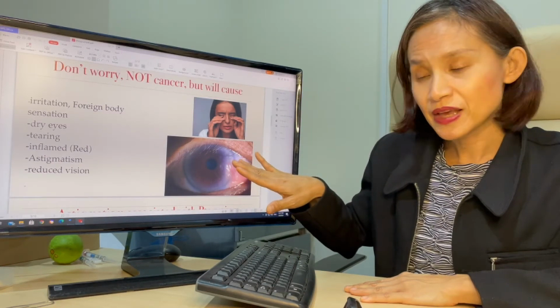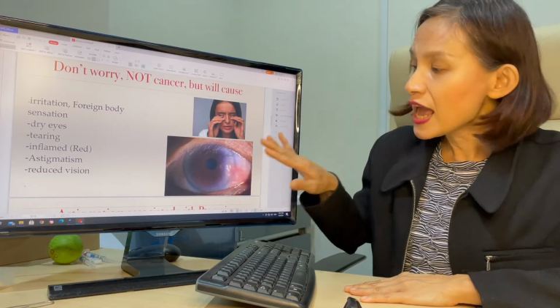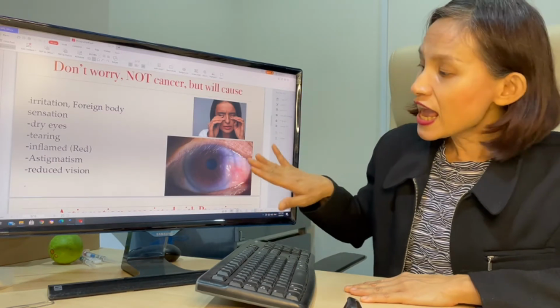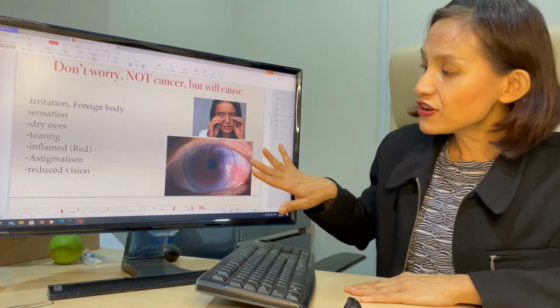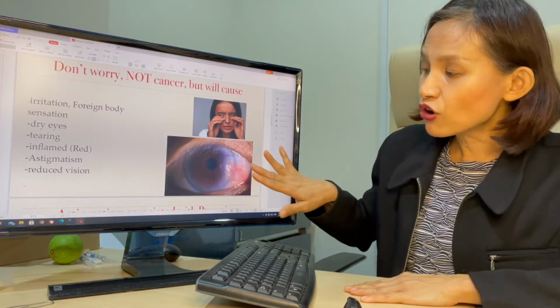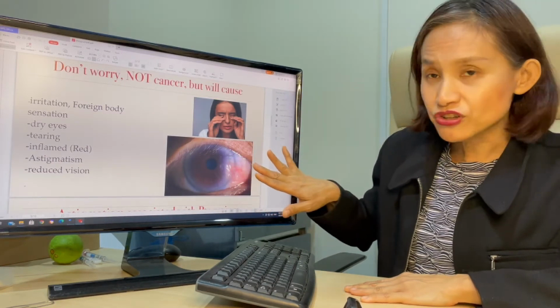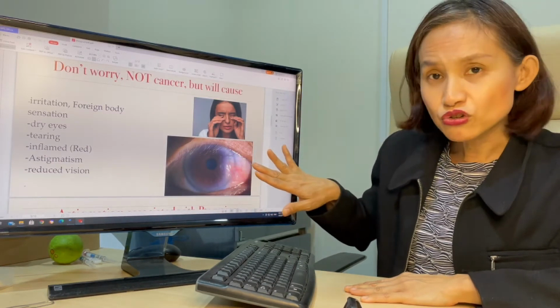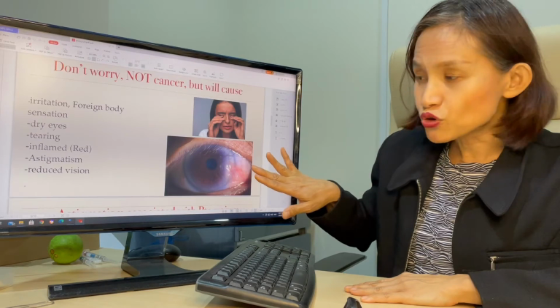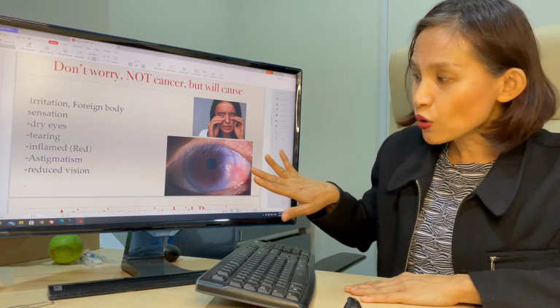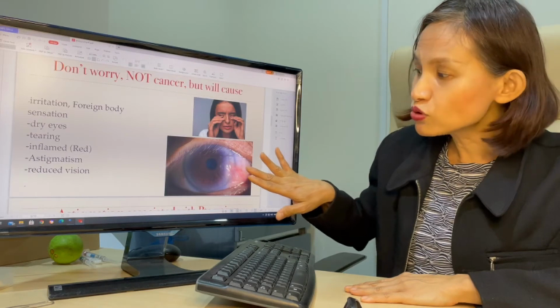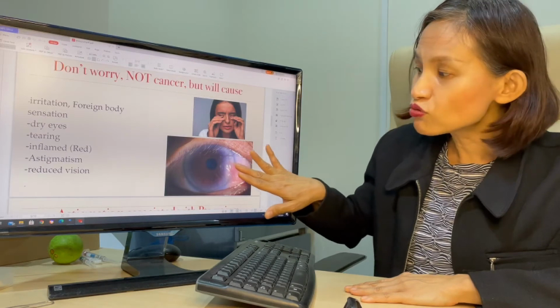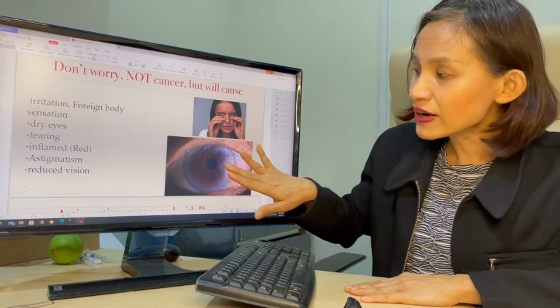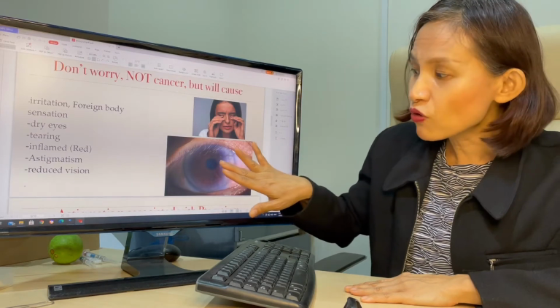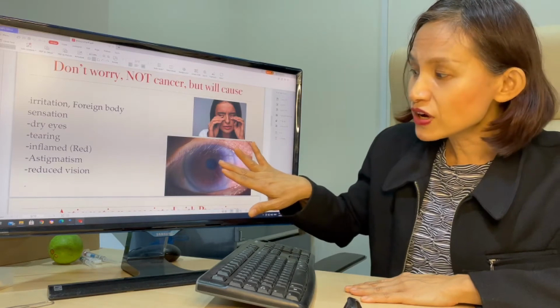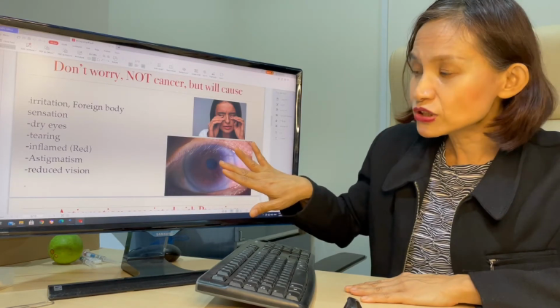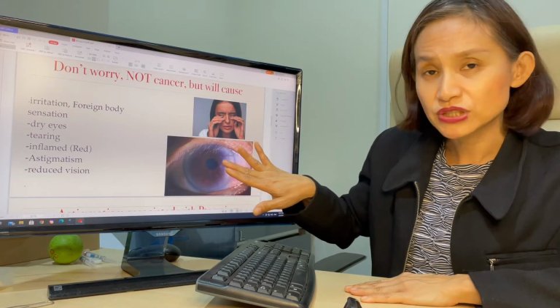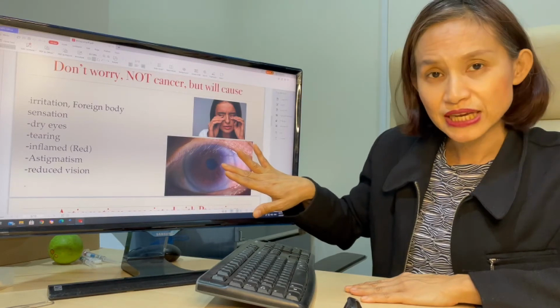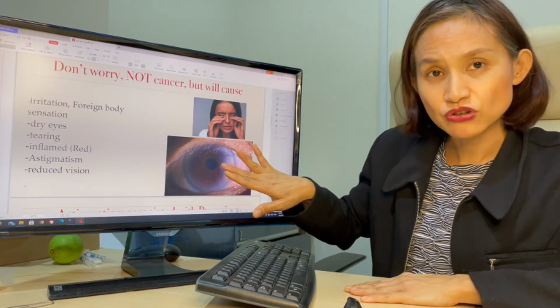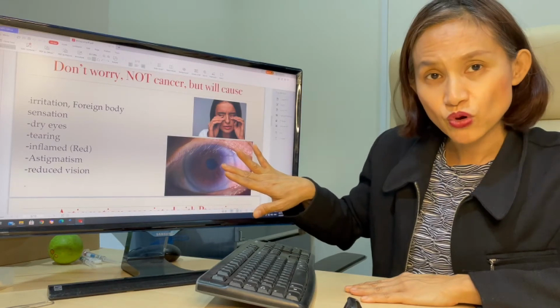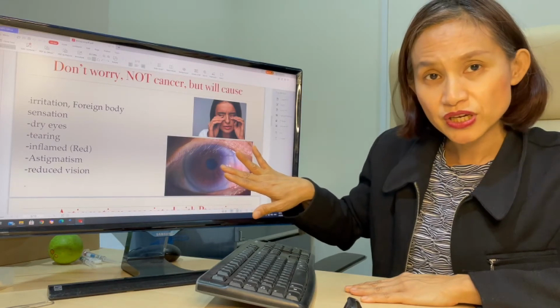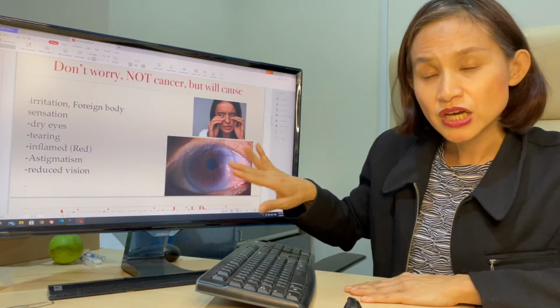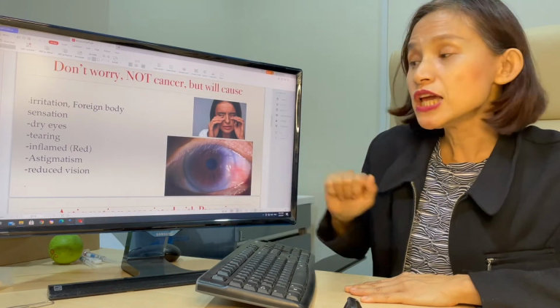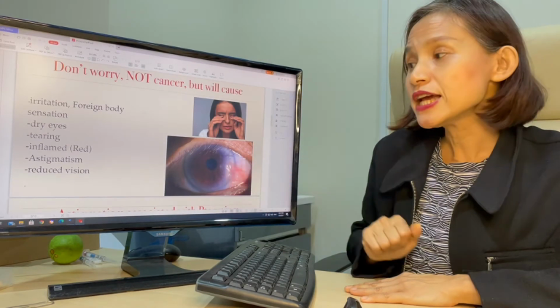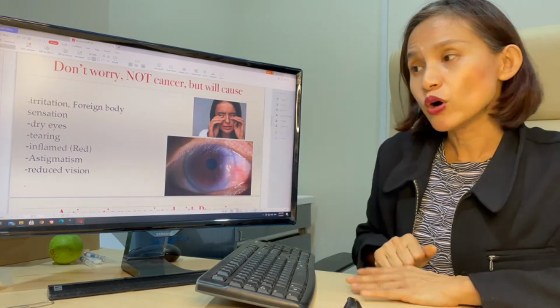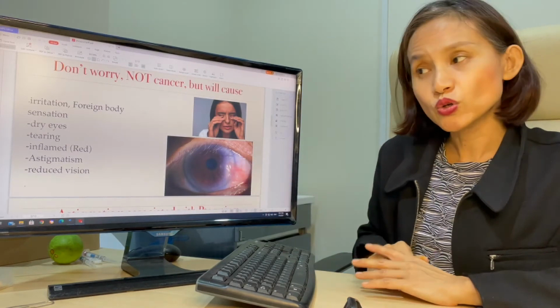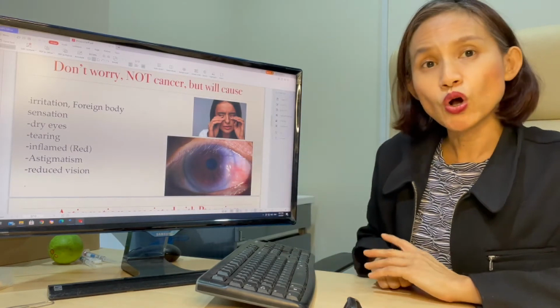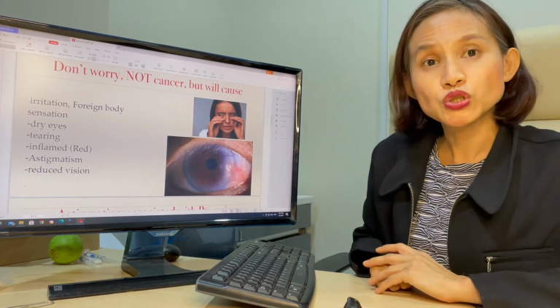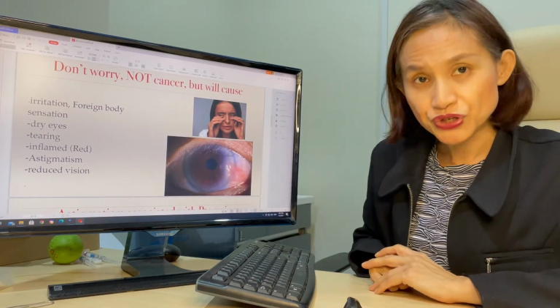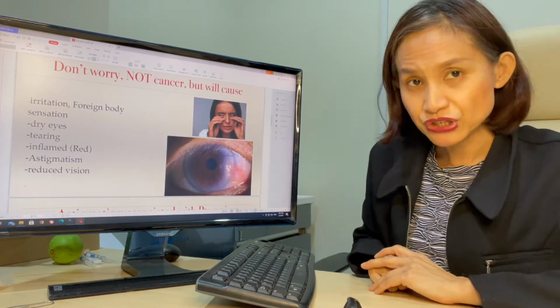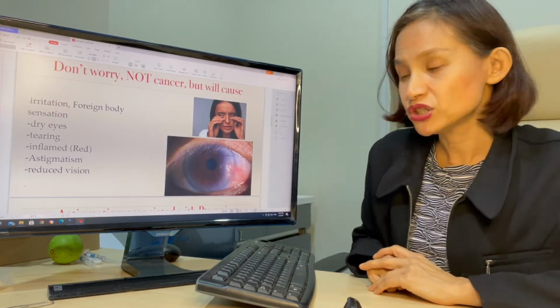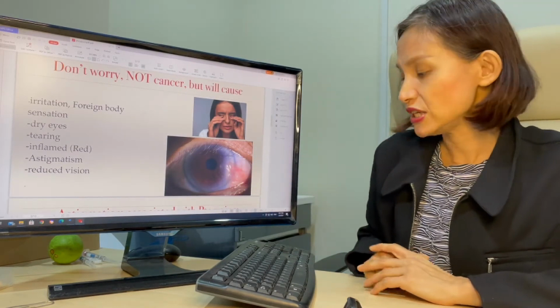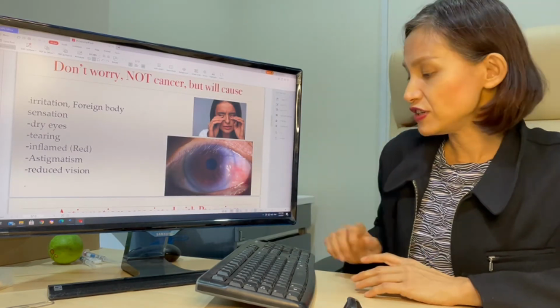If it continues to grow over to the central cornea, it can also cause reduced vision.